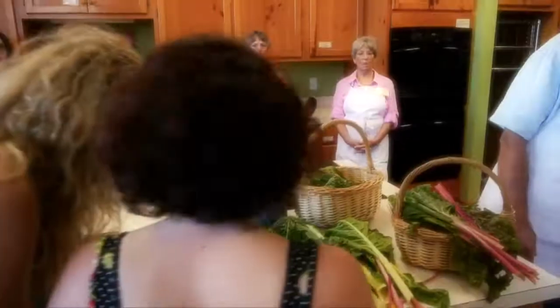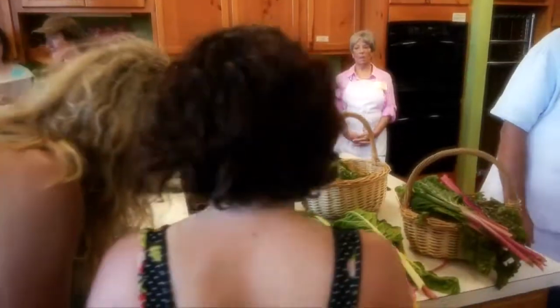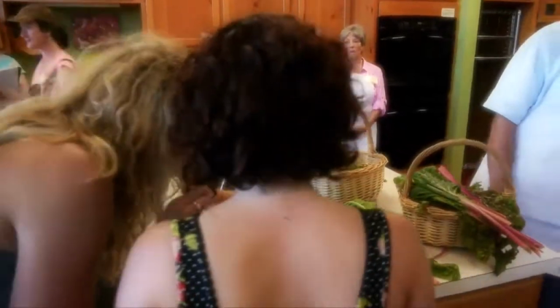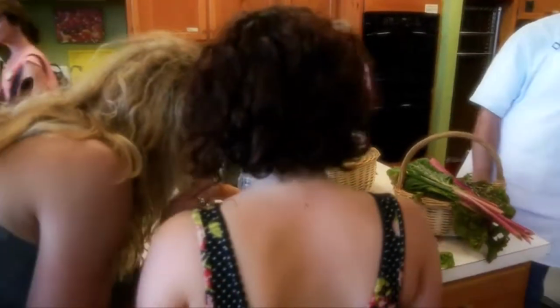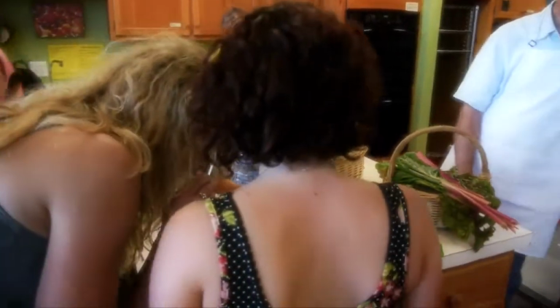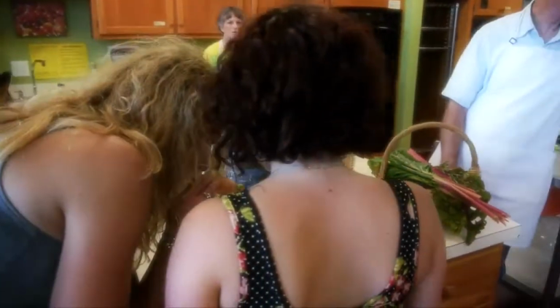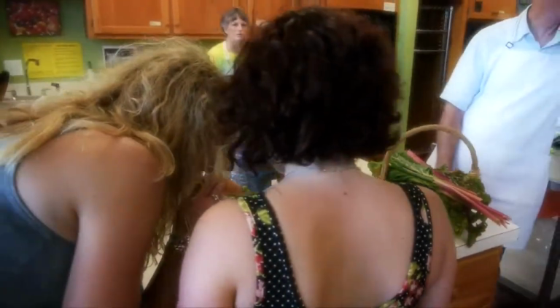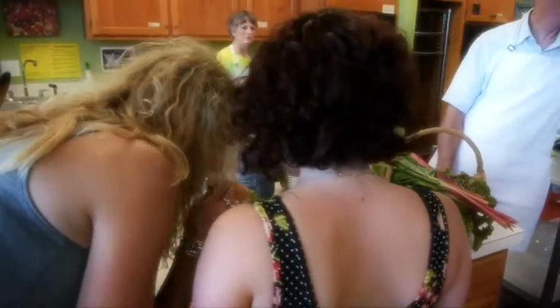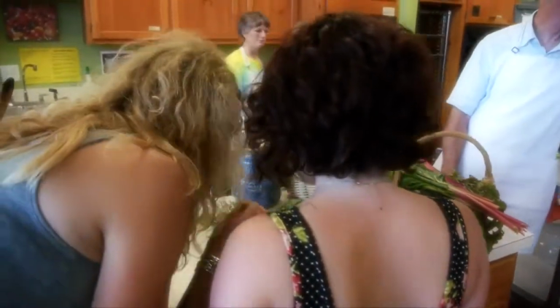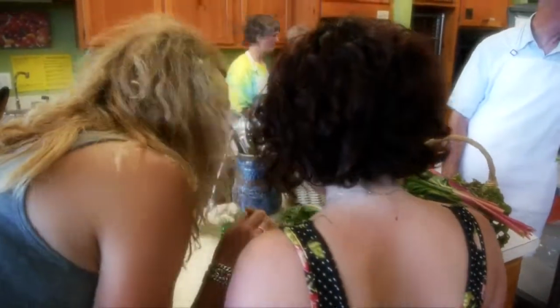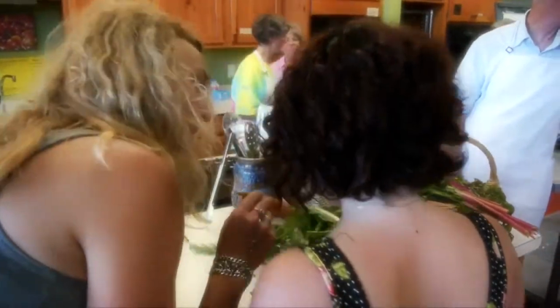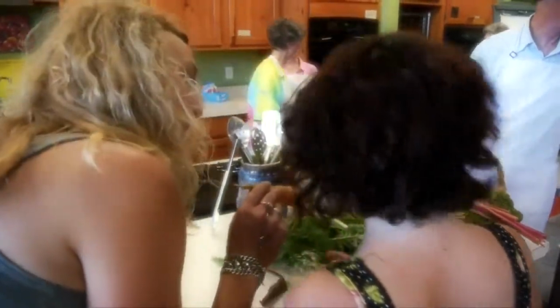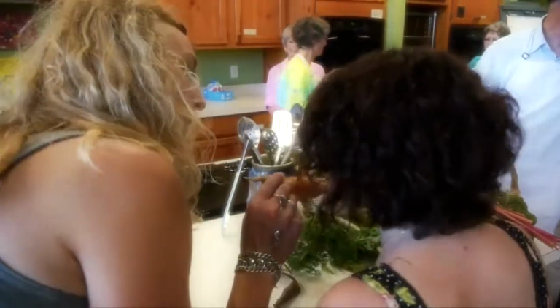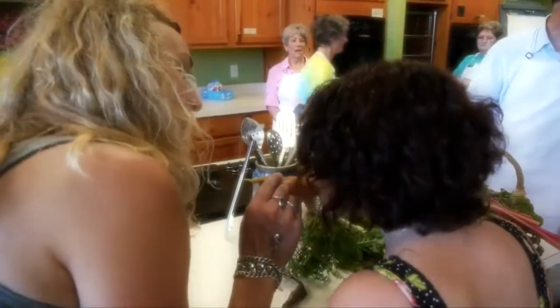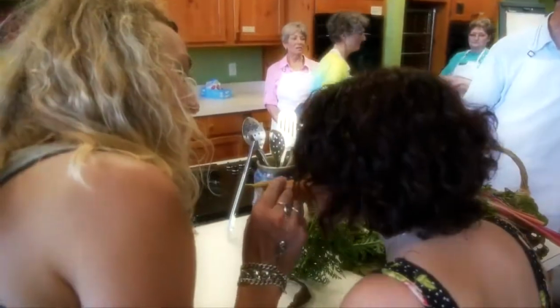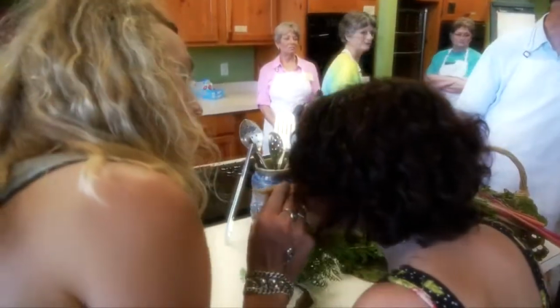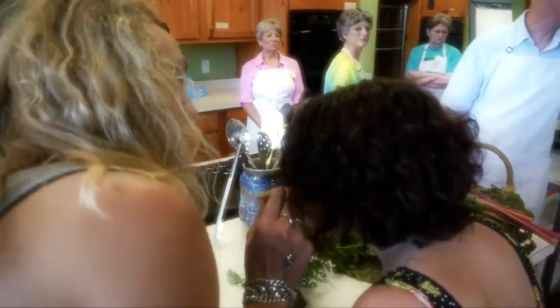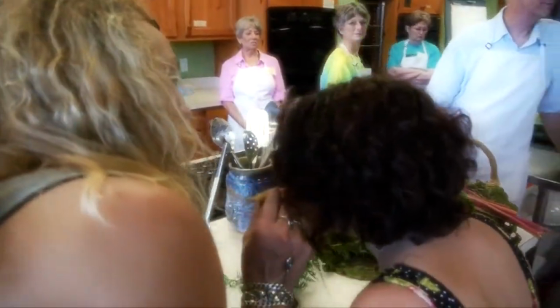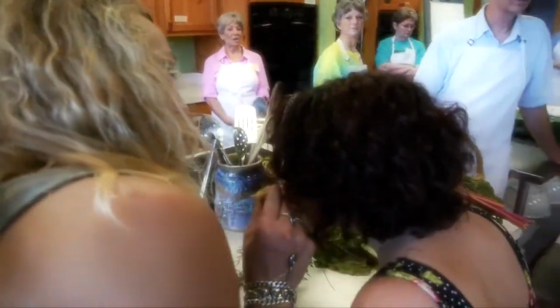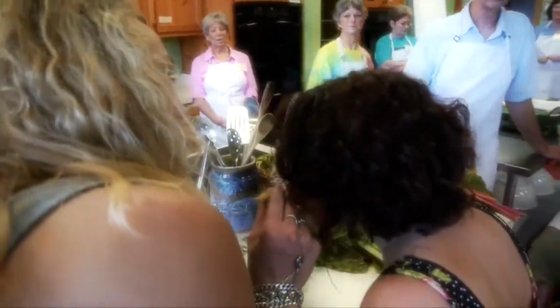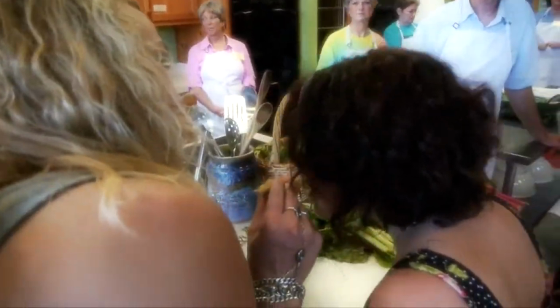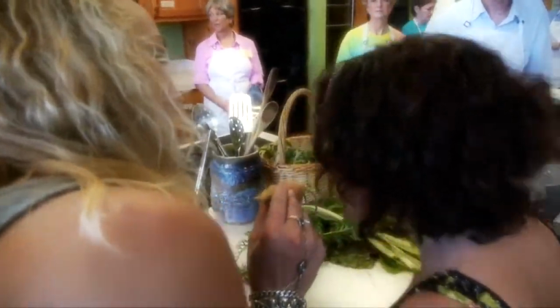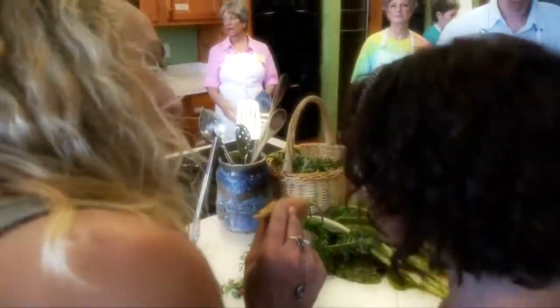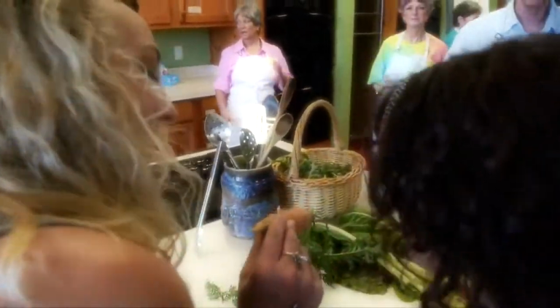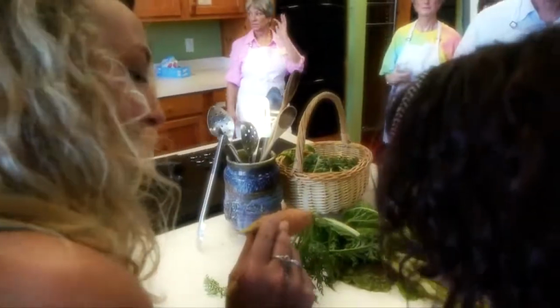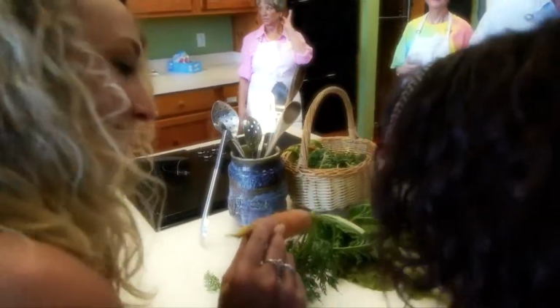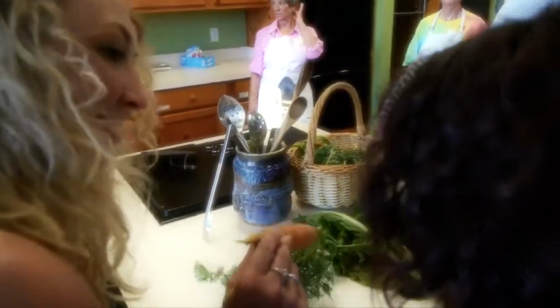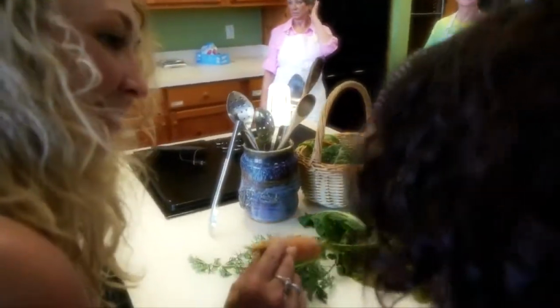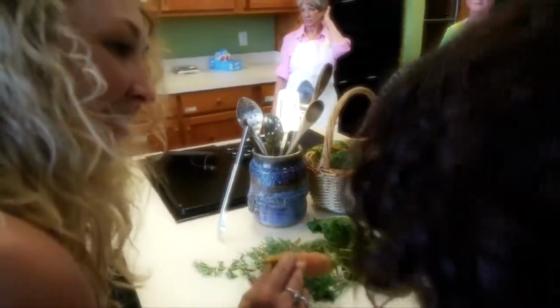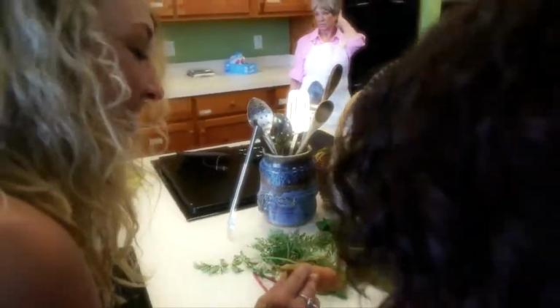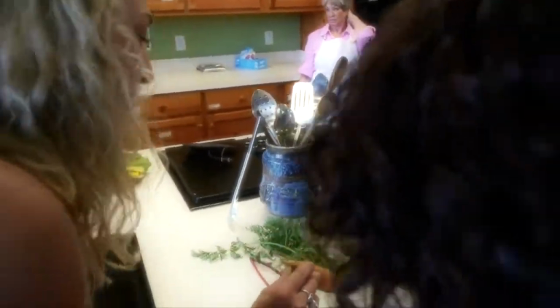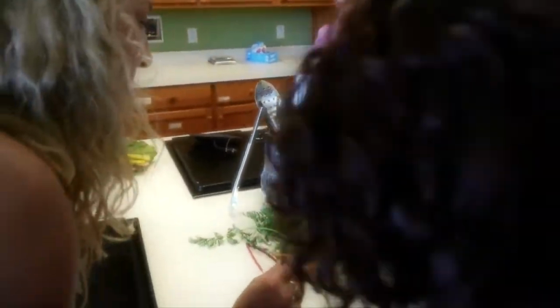That one's going in the compost pile. We do compost all of our vegetables. That is a different kind of garden.